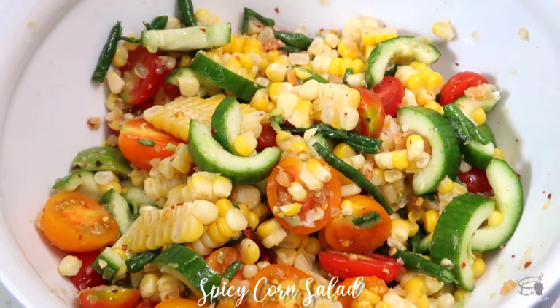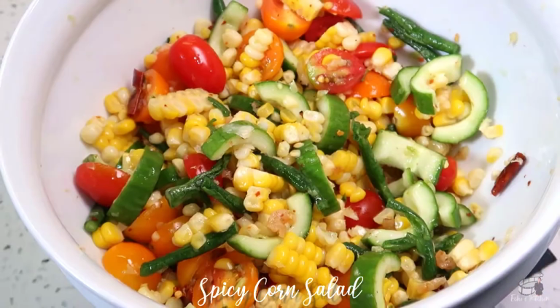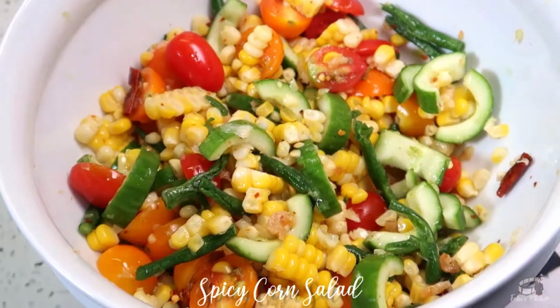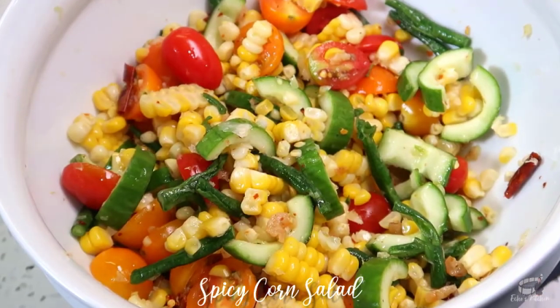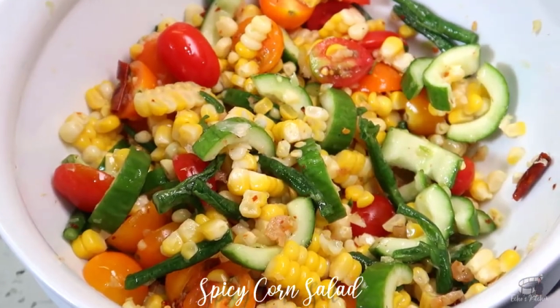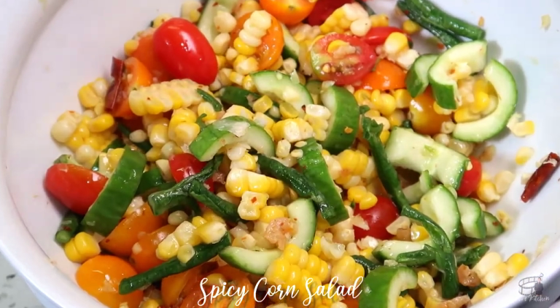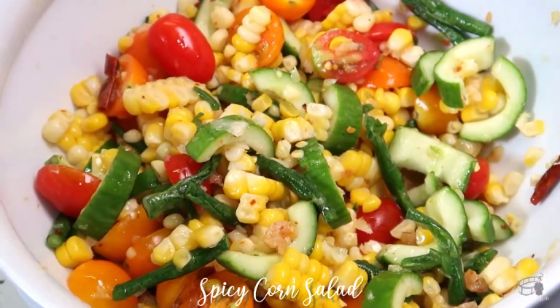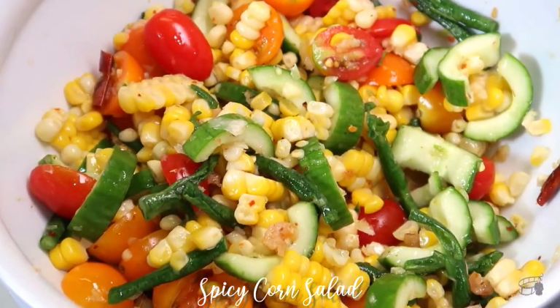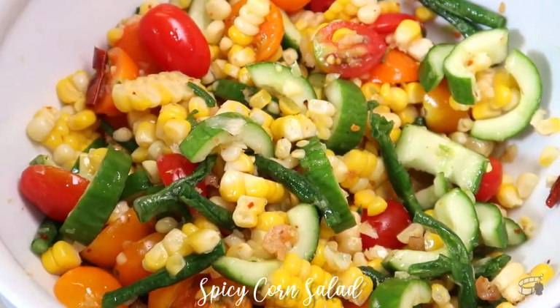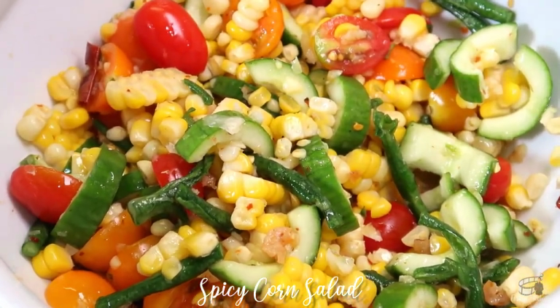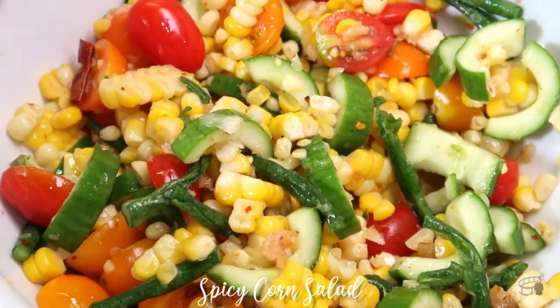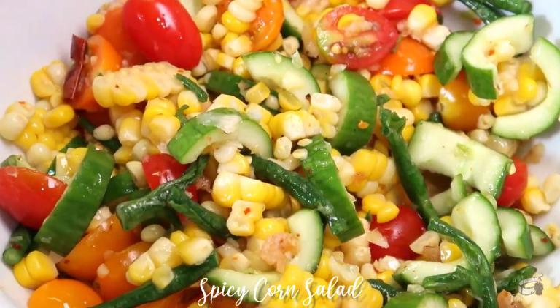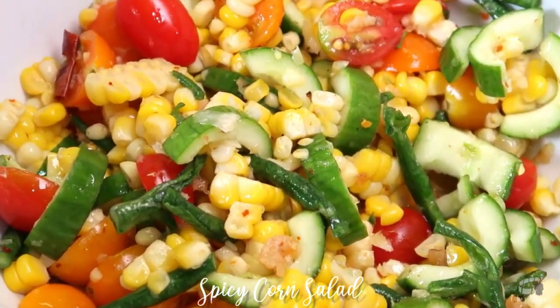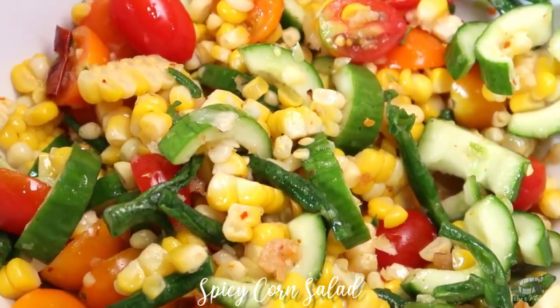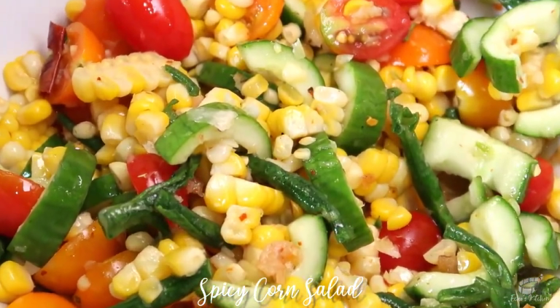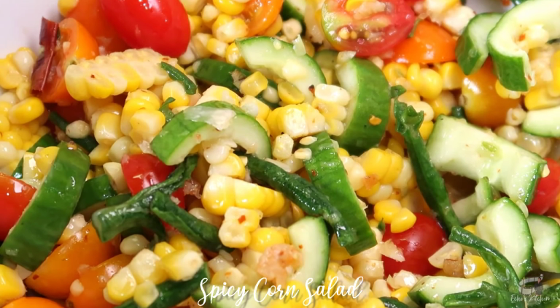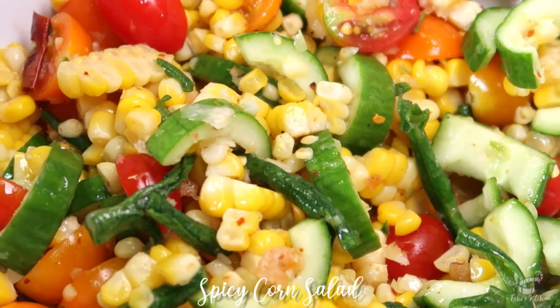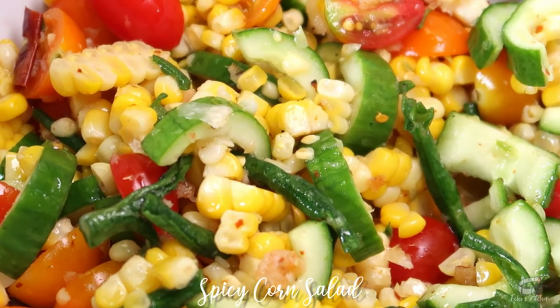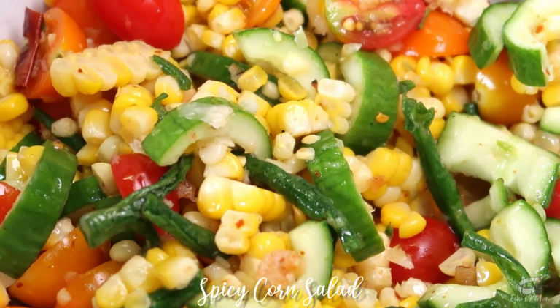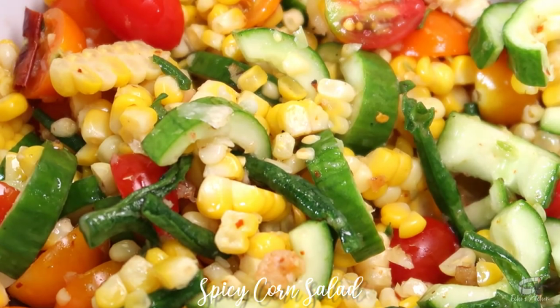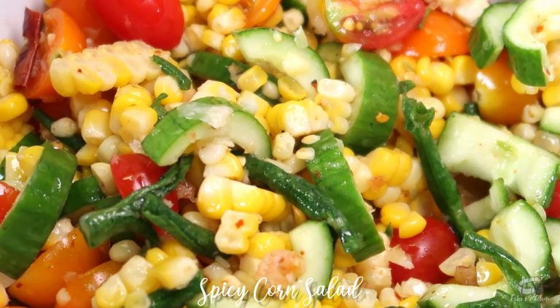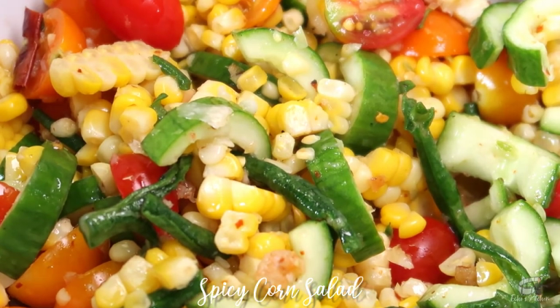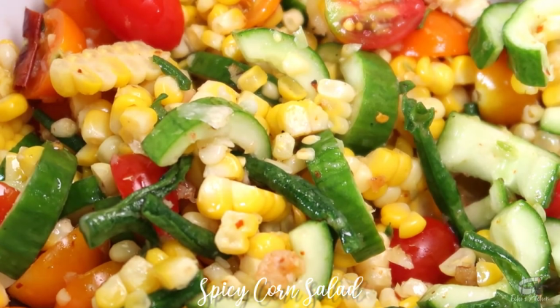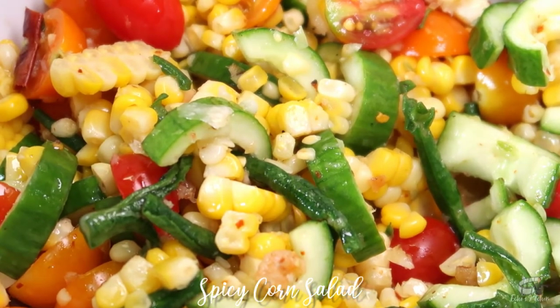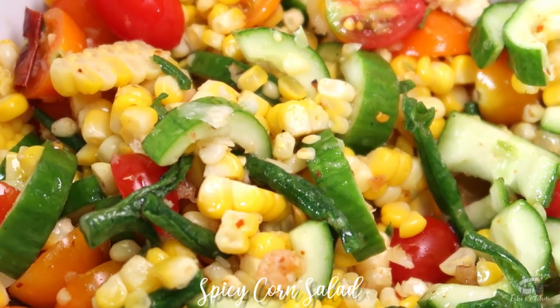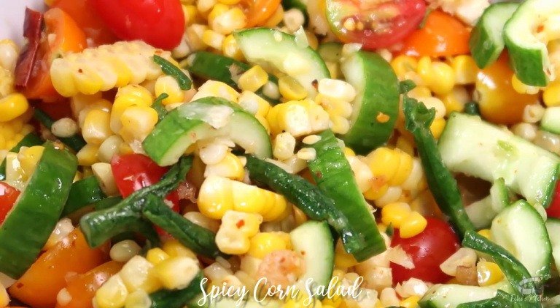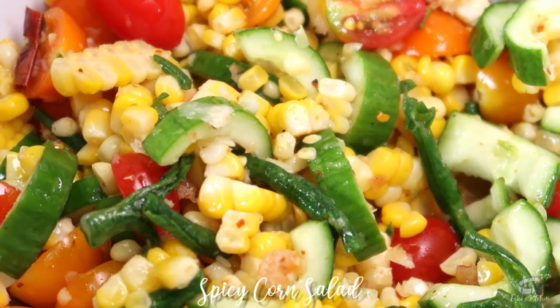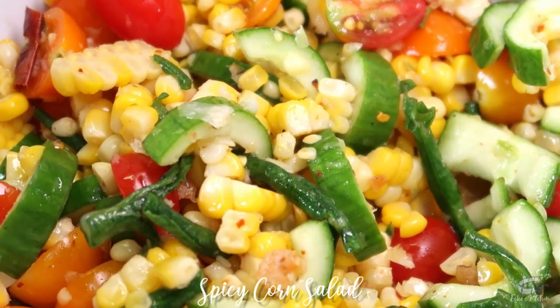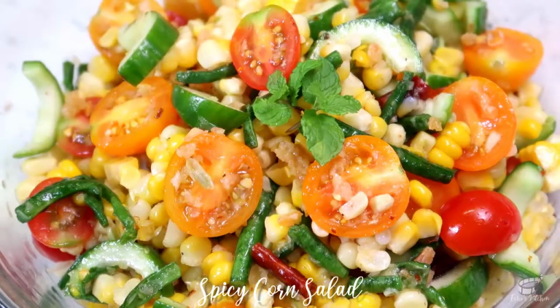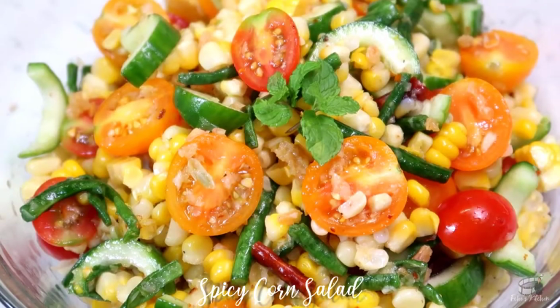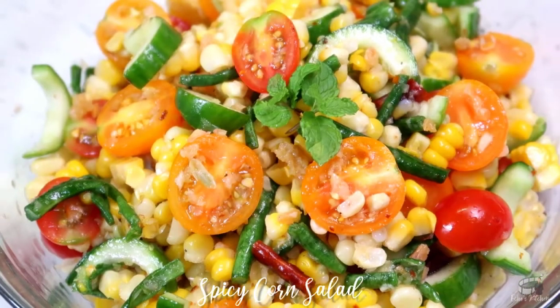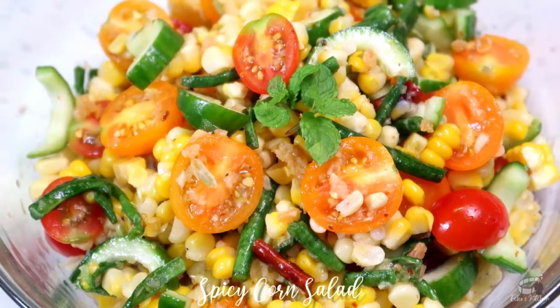Taste to adjust. Add a pinch of salt if needed. And we're done!